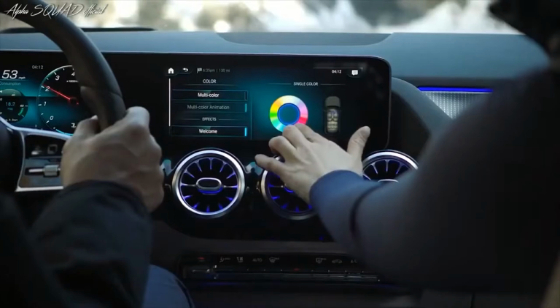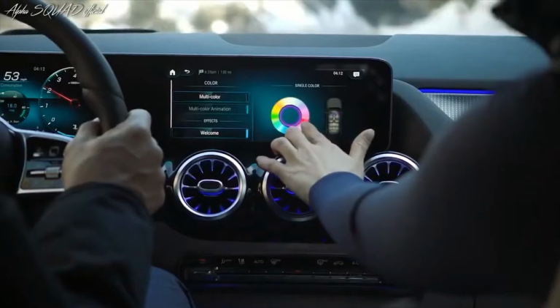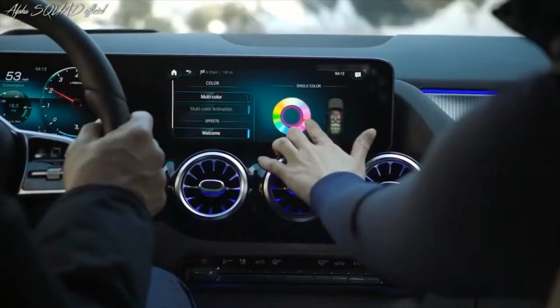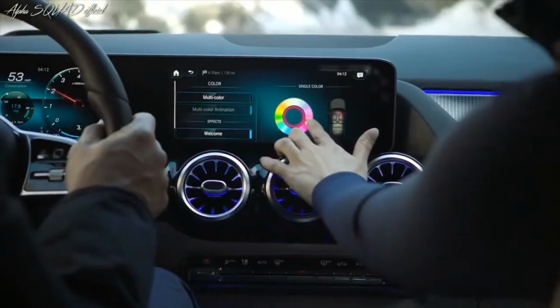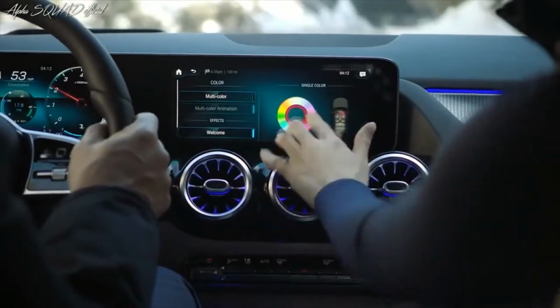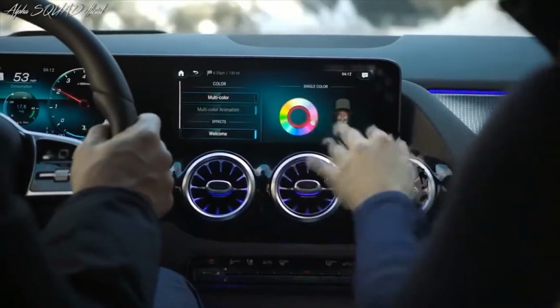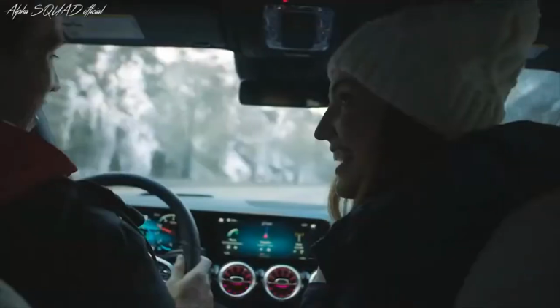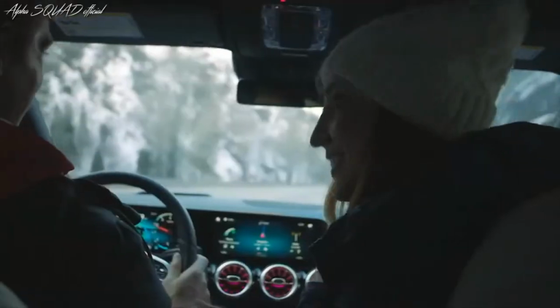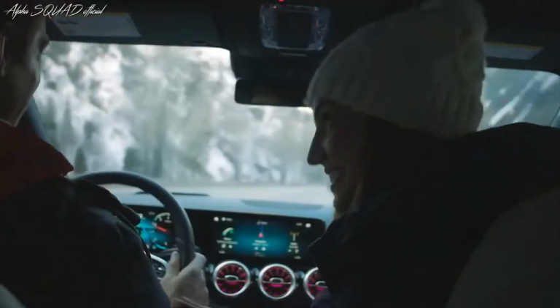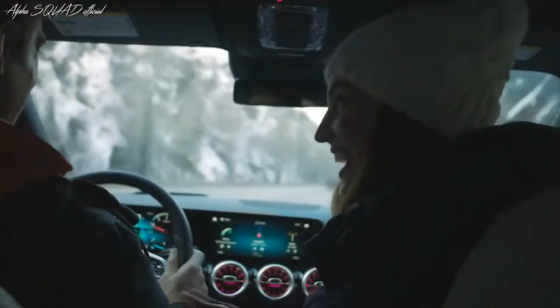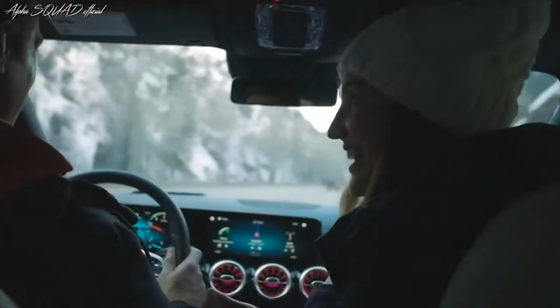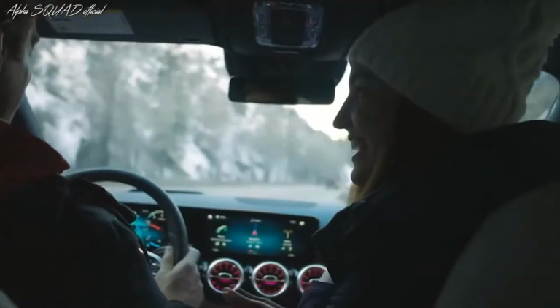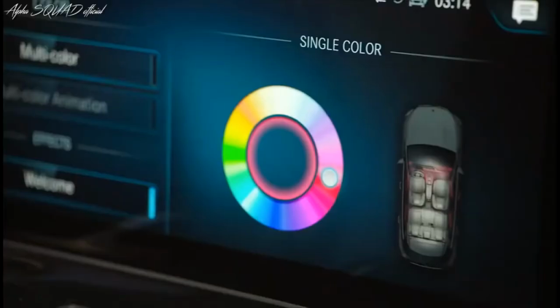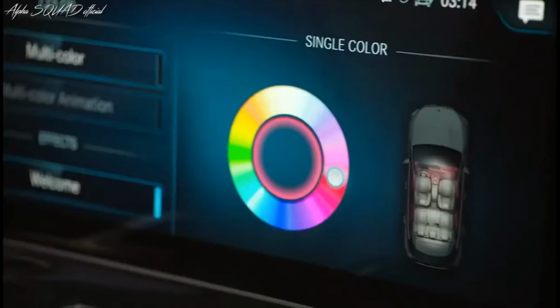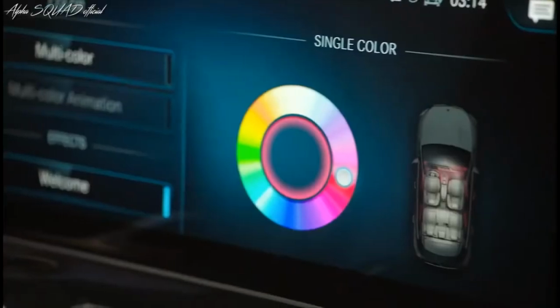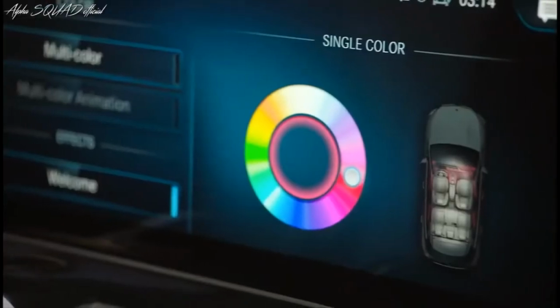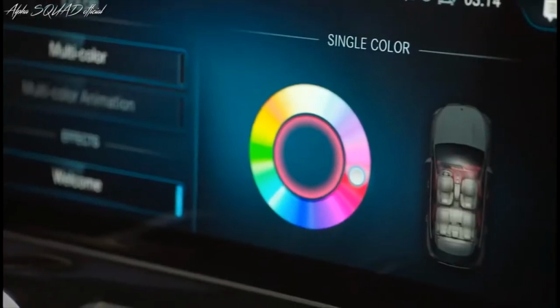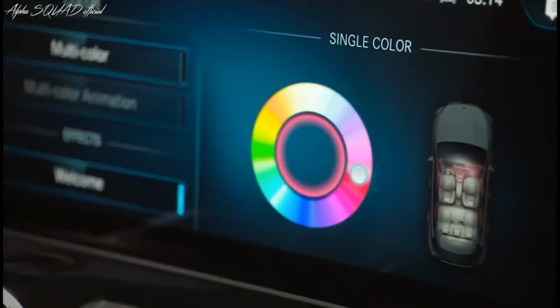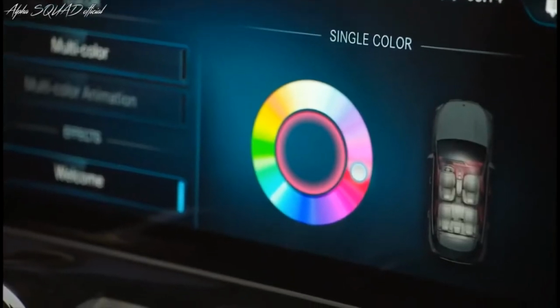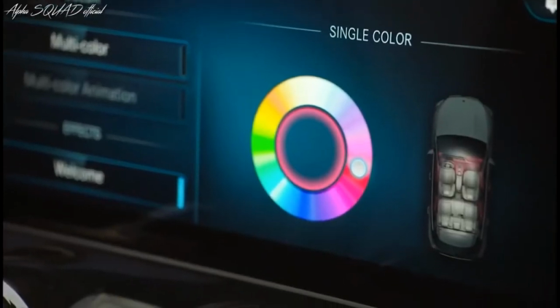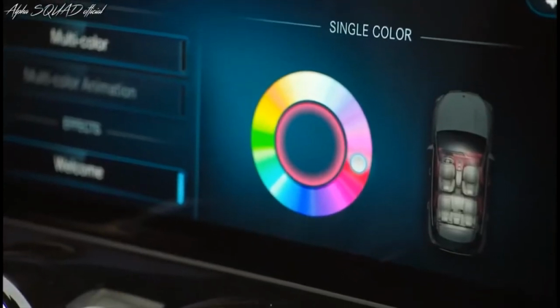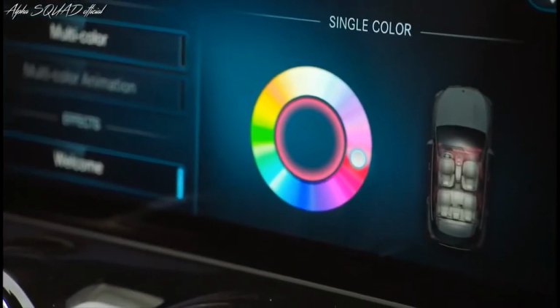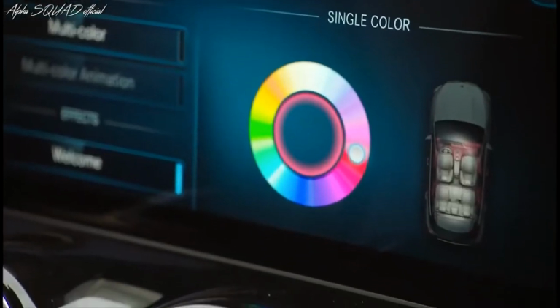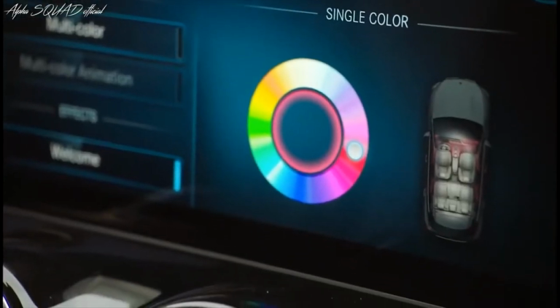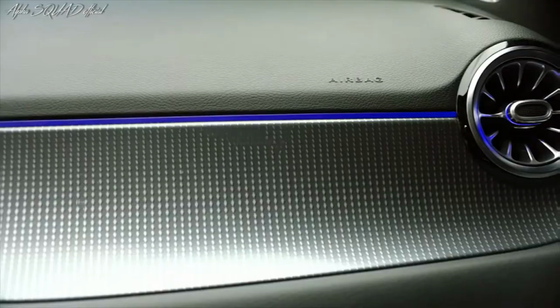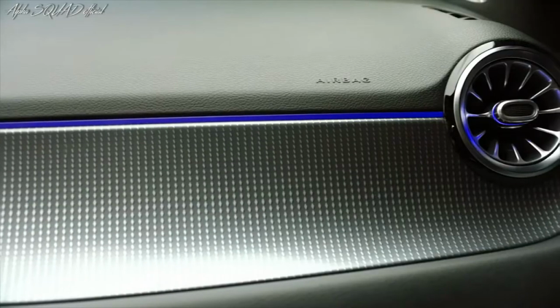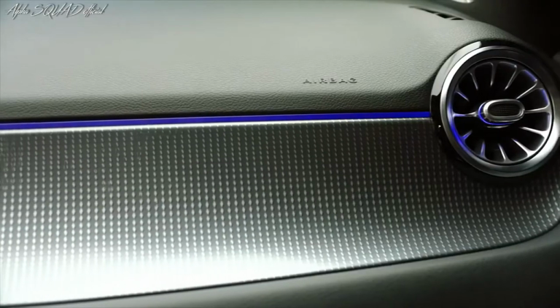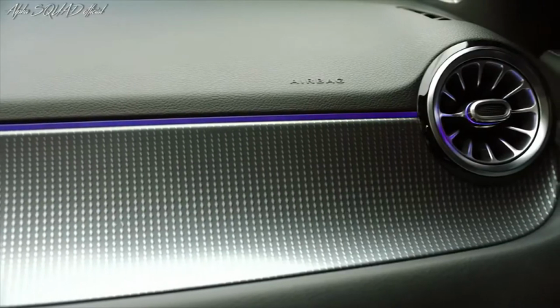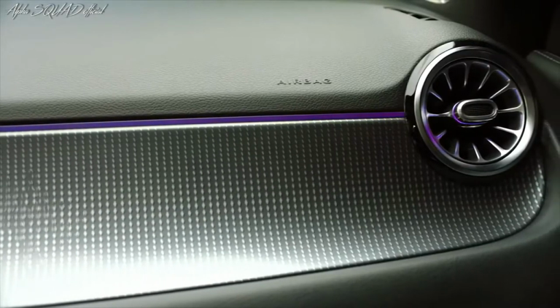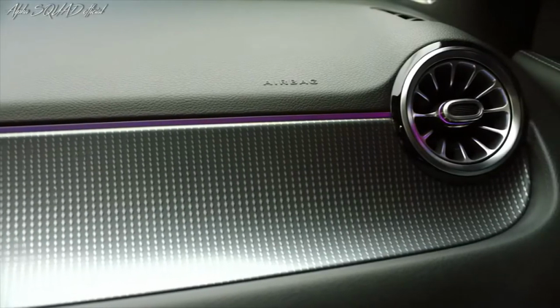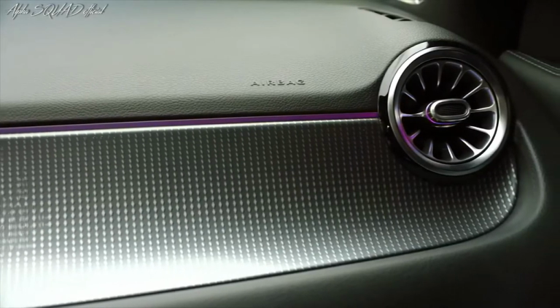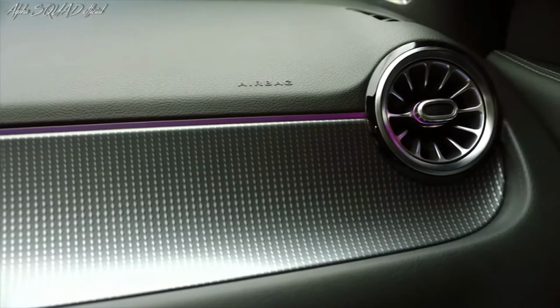Lighting to accent the cabin to your liking — 64 different color hue options to choose from.